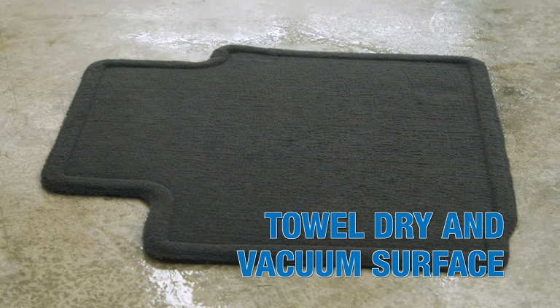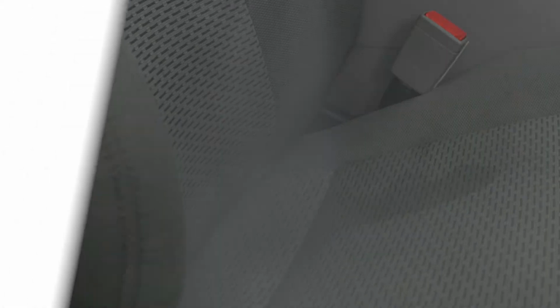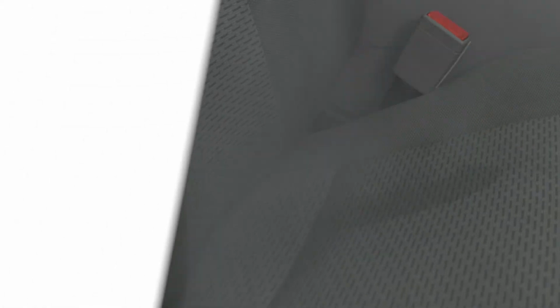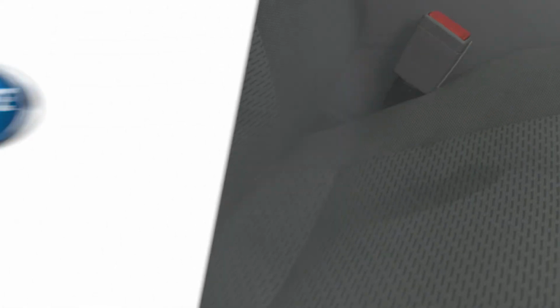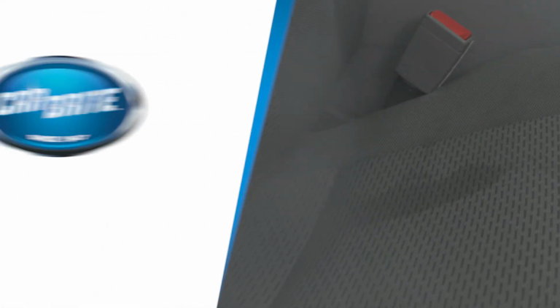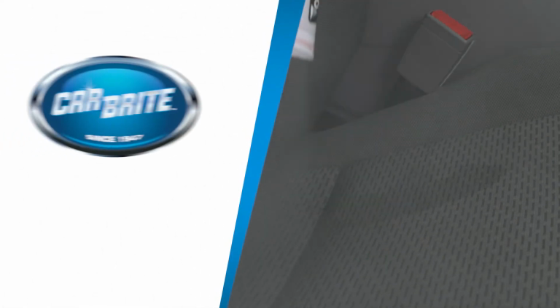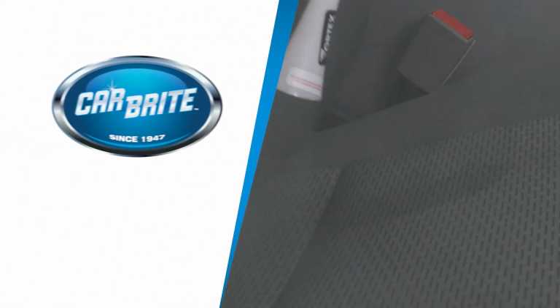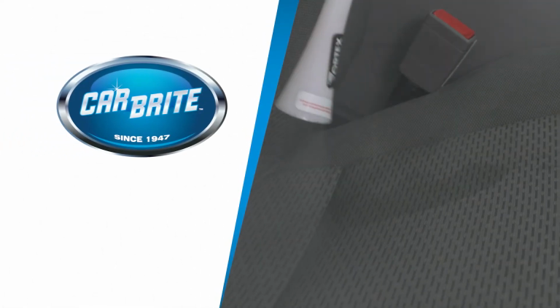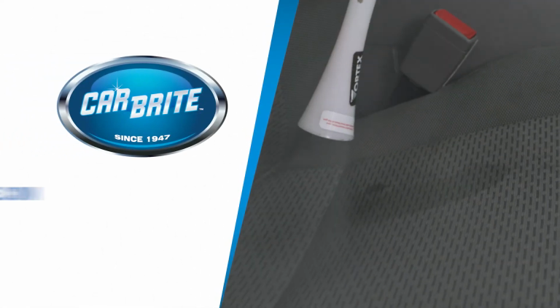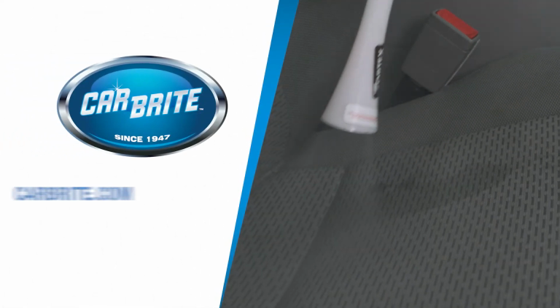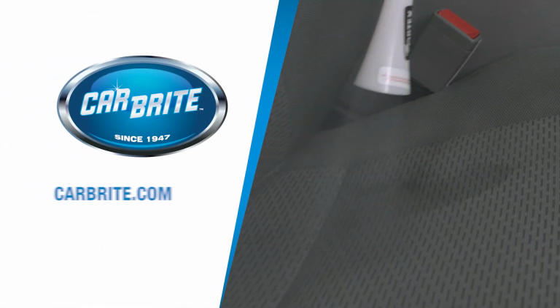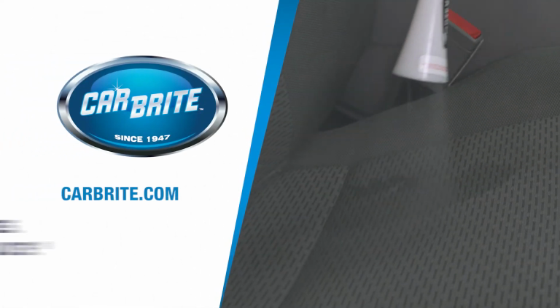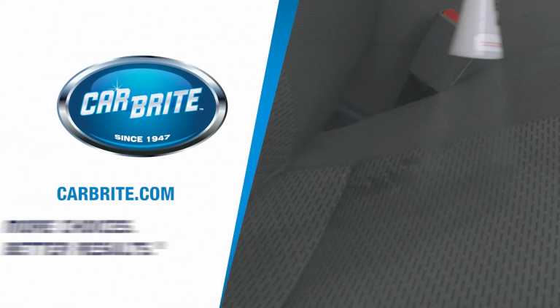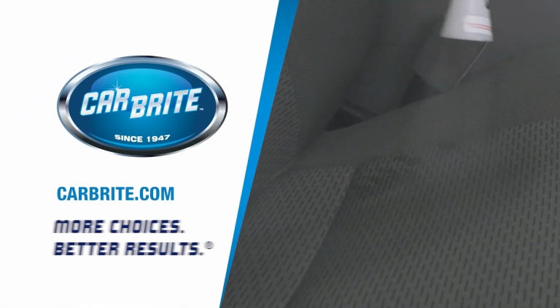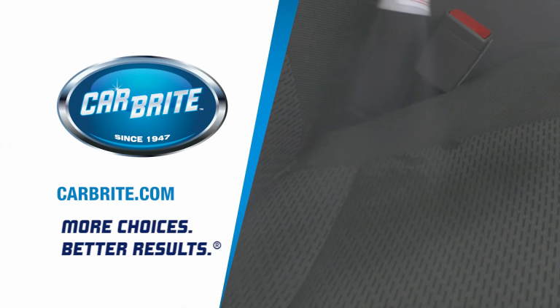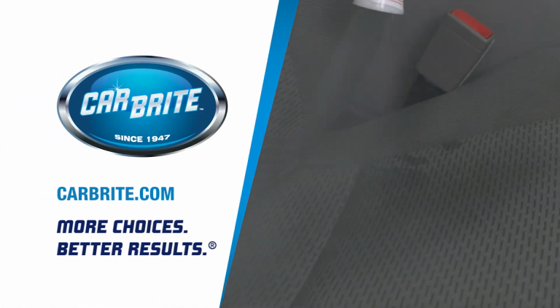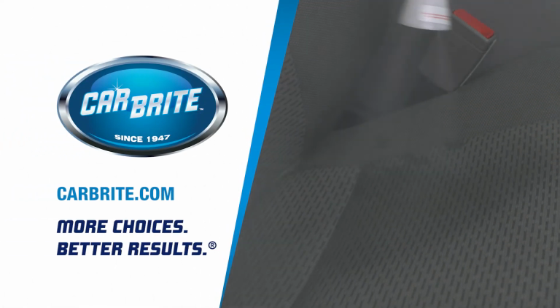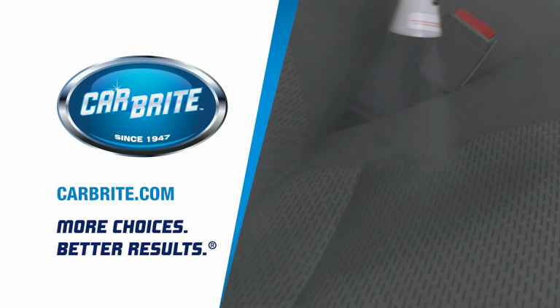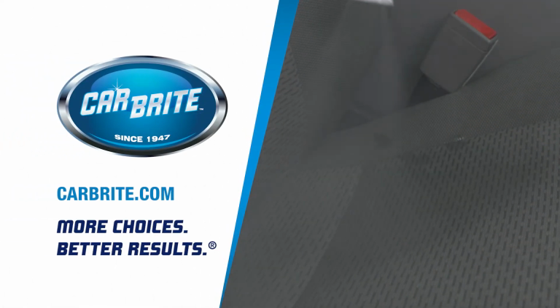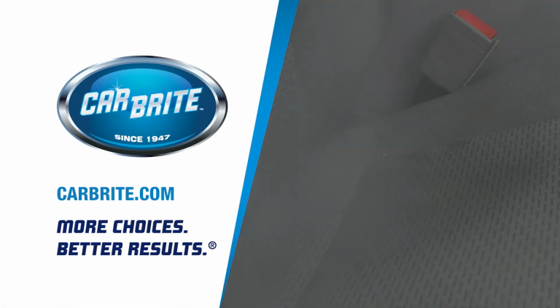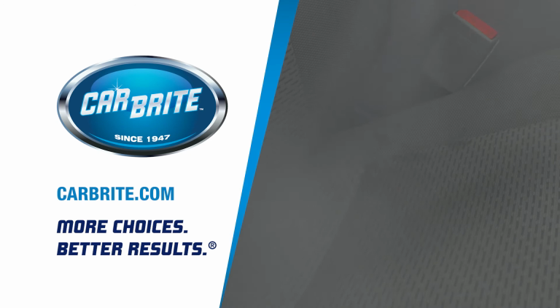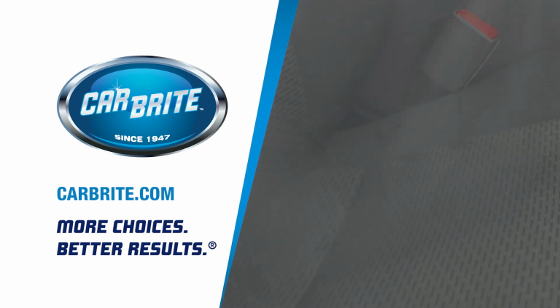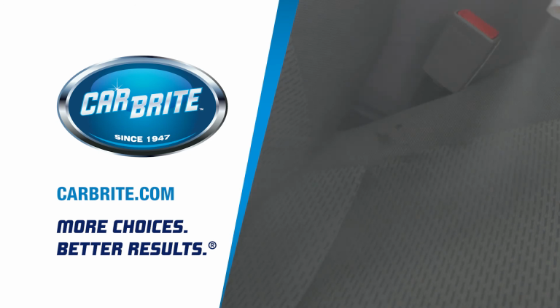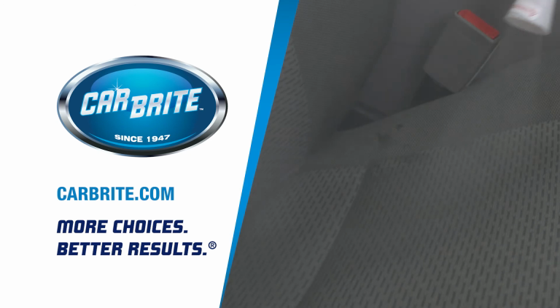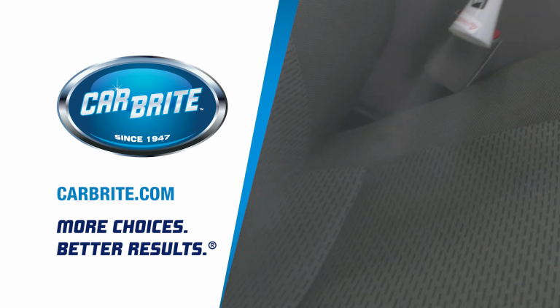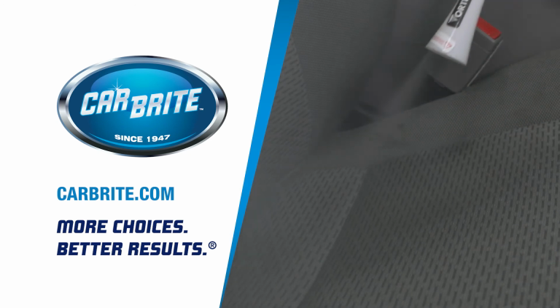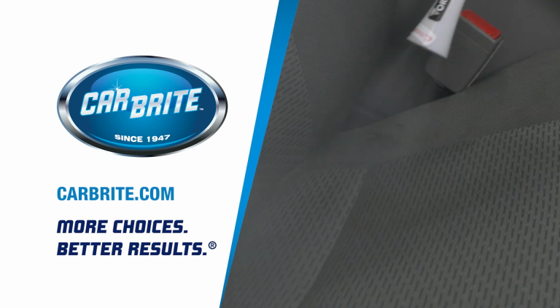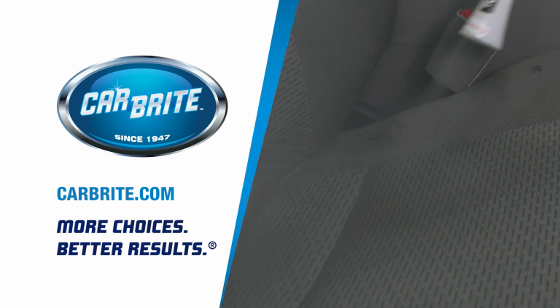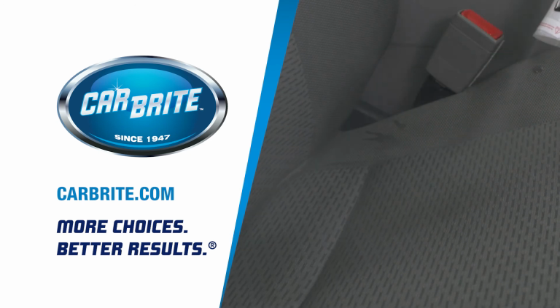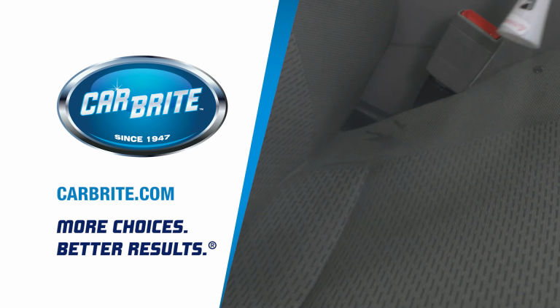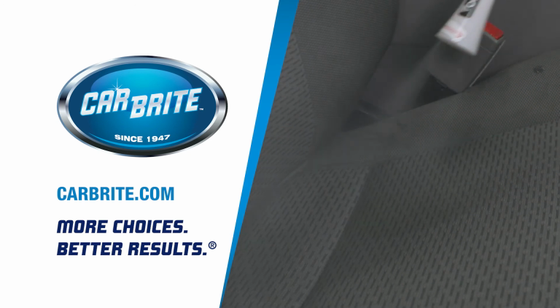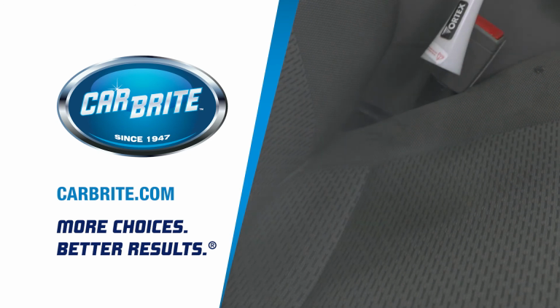For more information on this product and others, or to contact your local distributor, please visit Carbright.com.